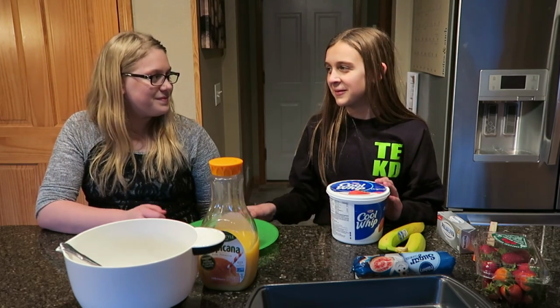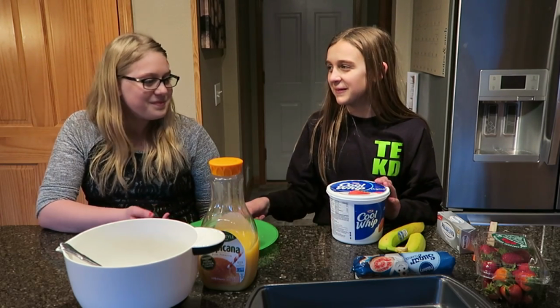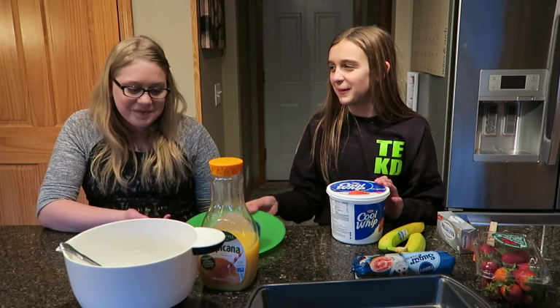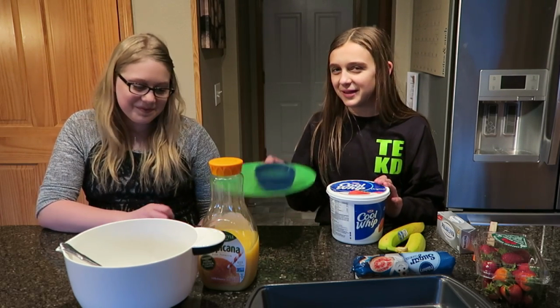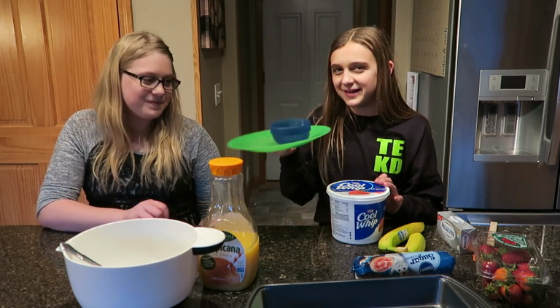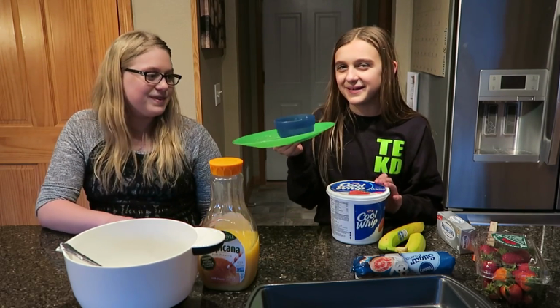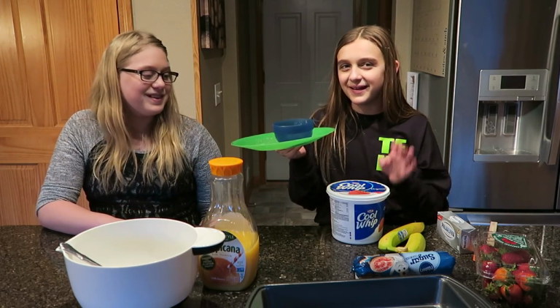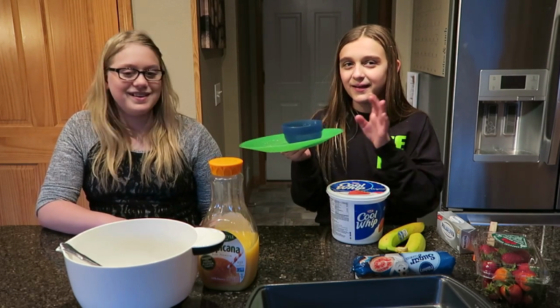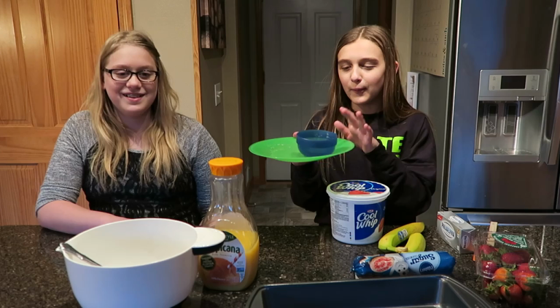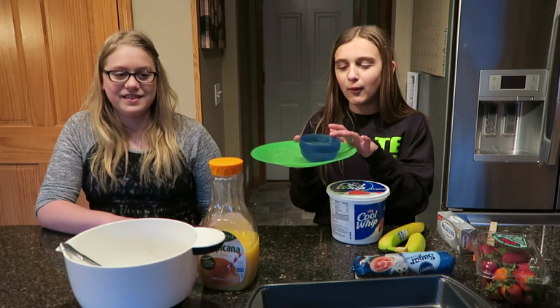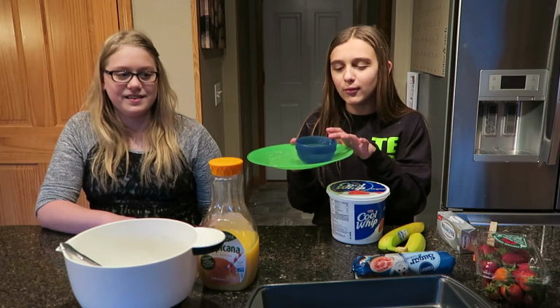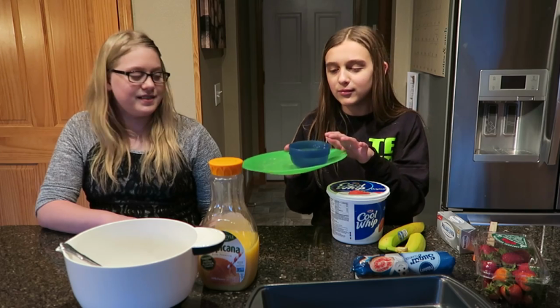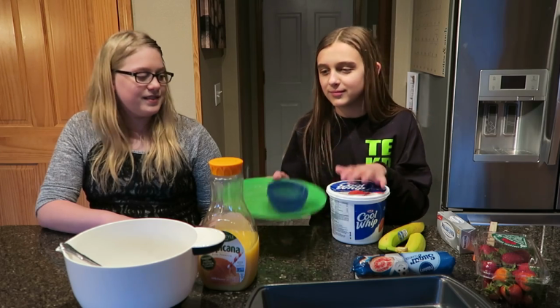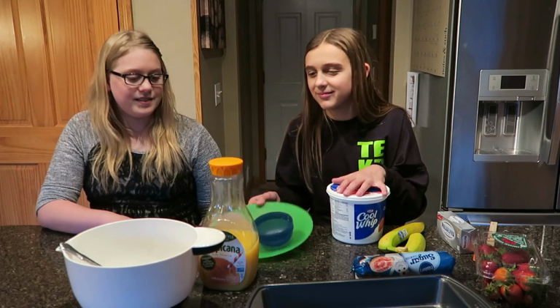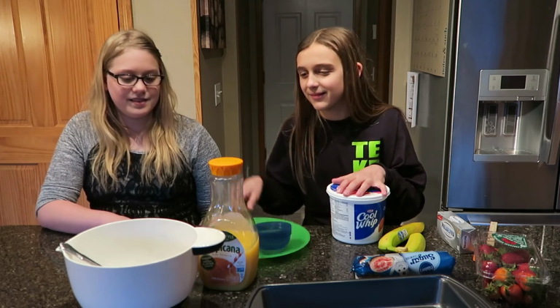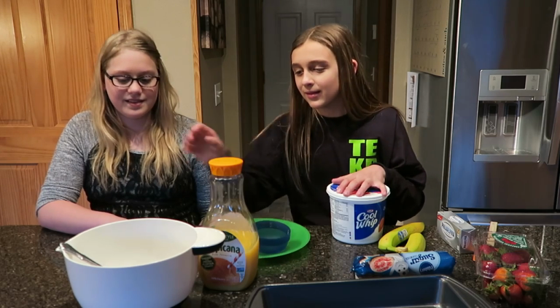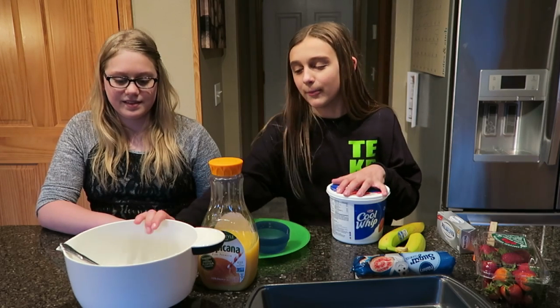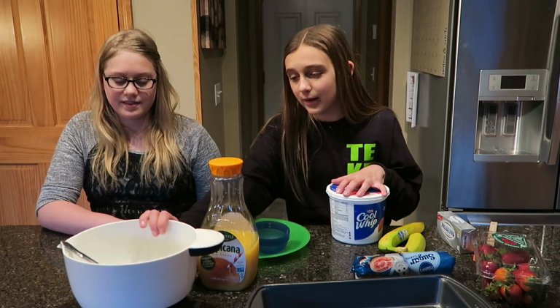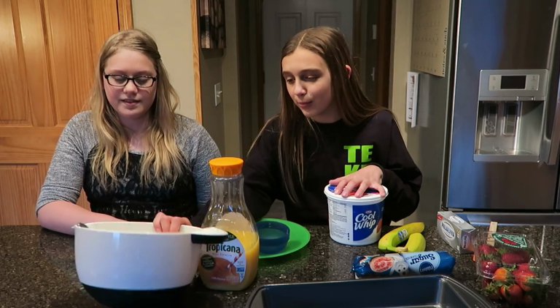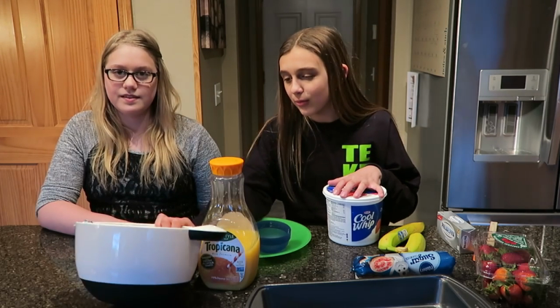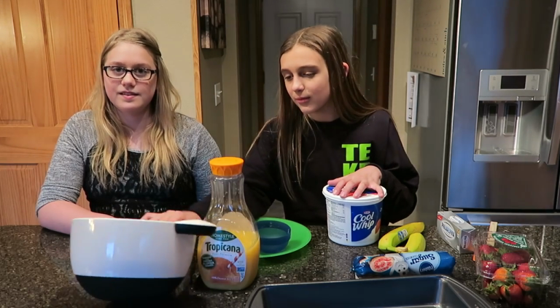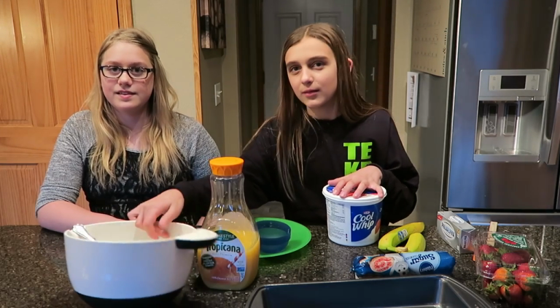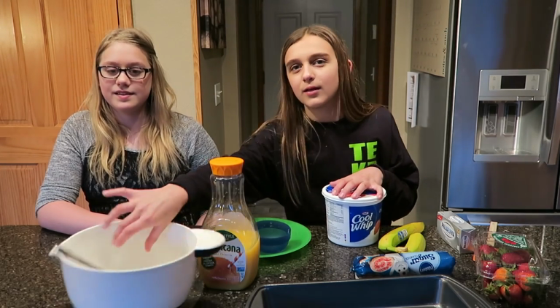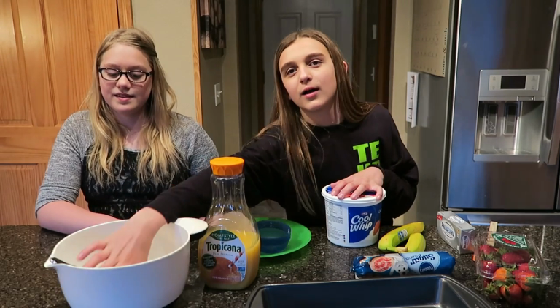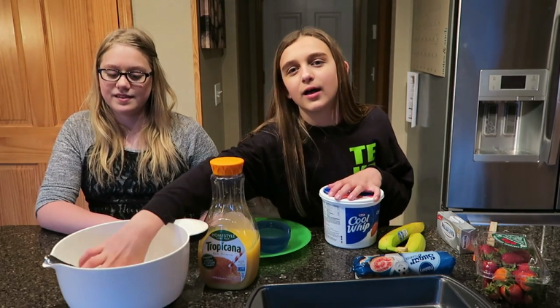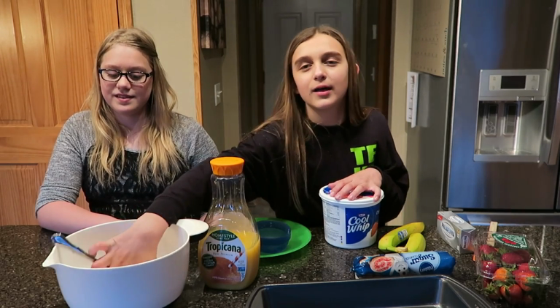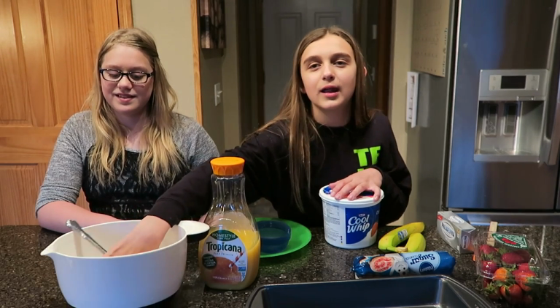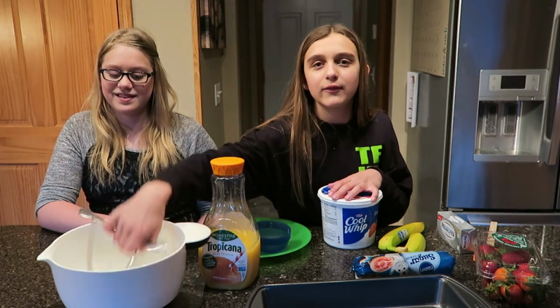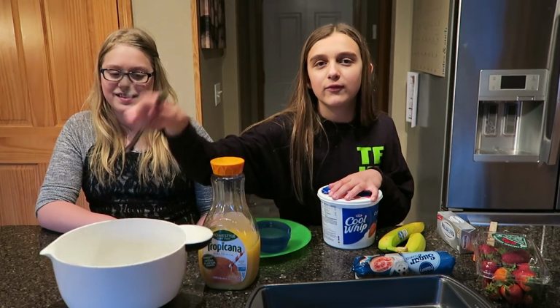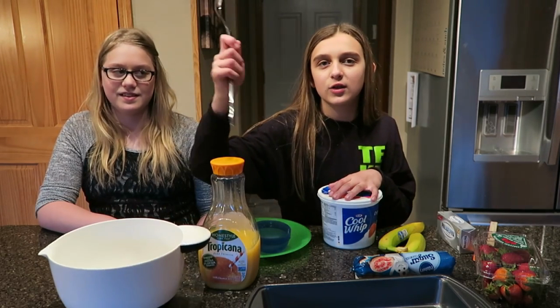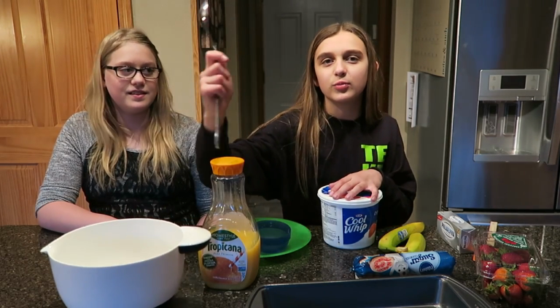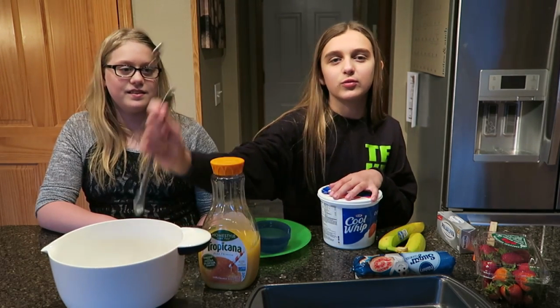You'll also need a plate, a bowl, a baker bowl, a knife, and a spoon.